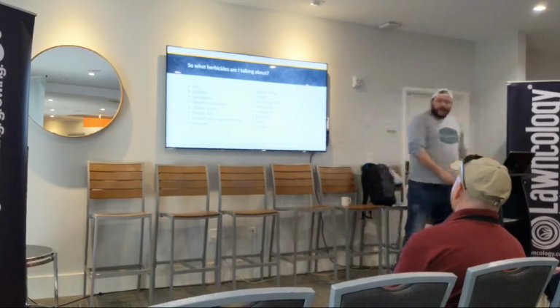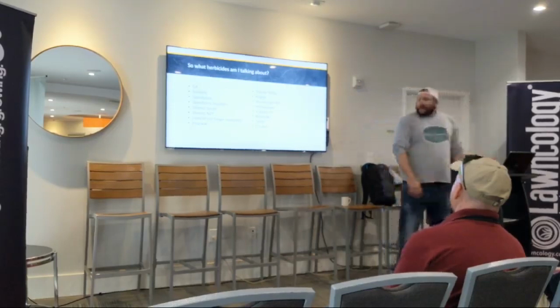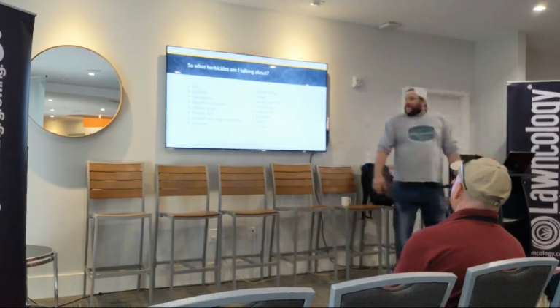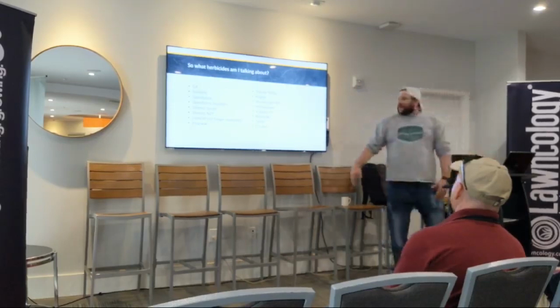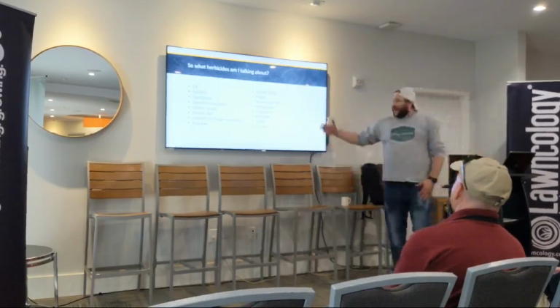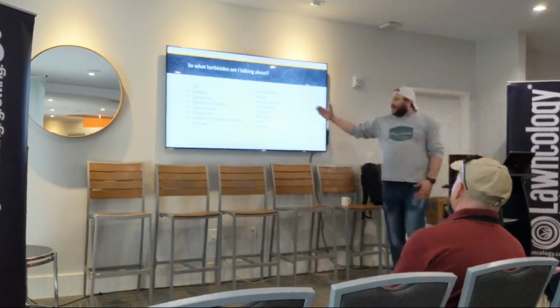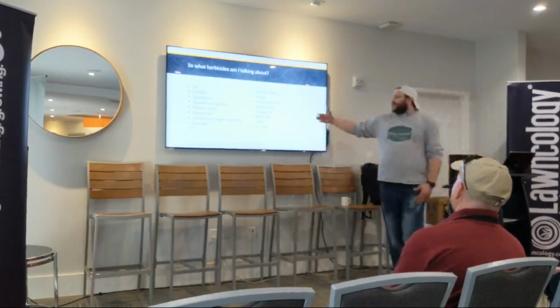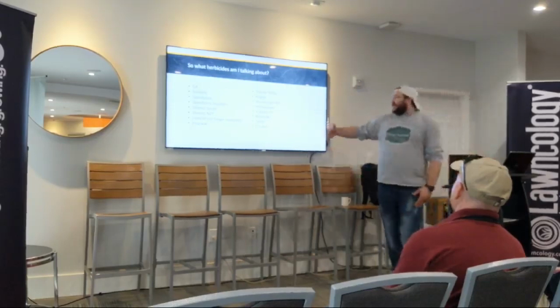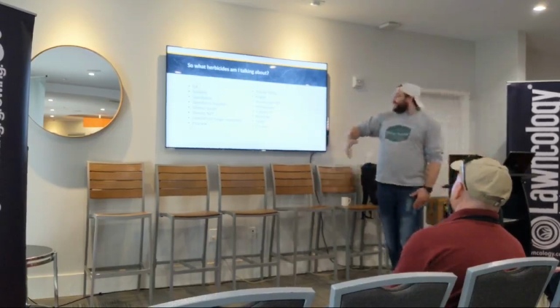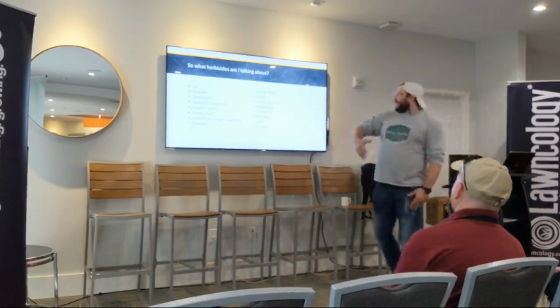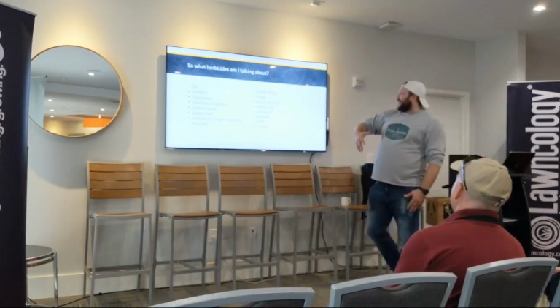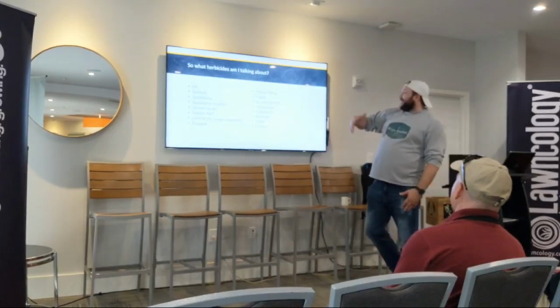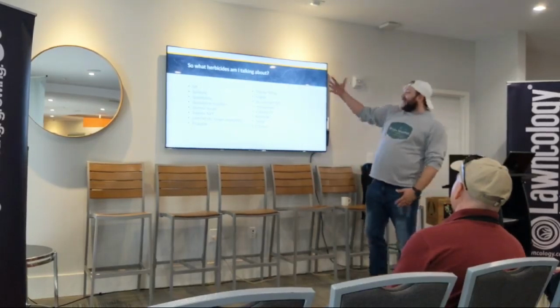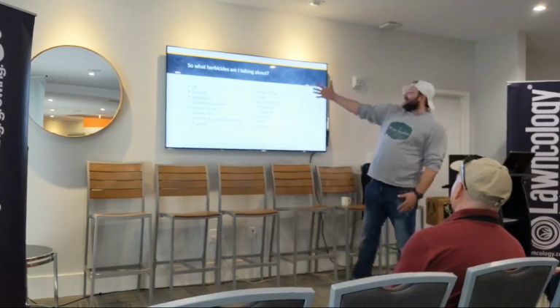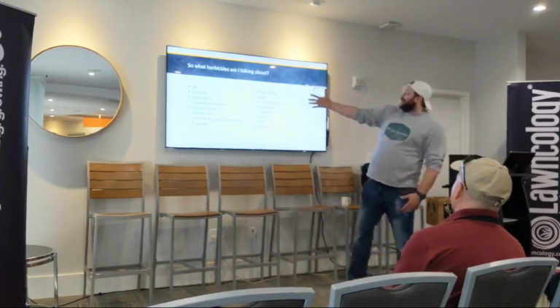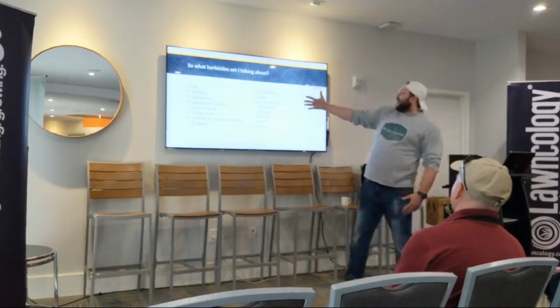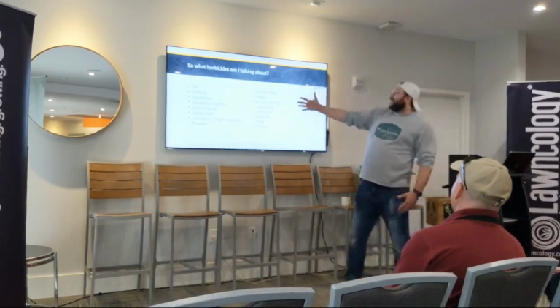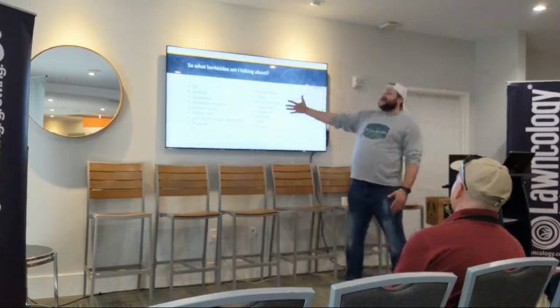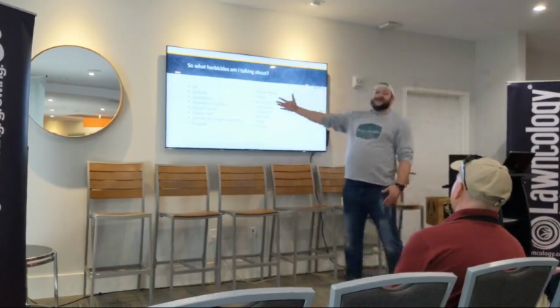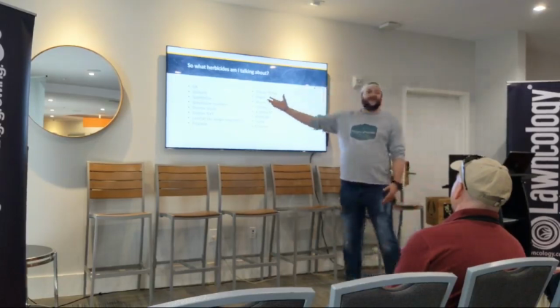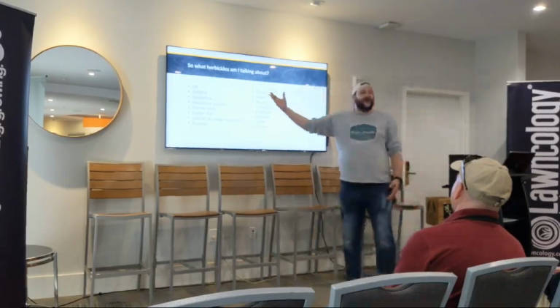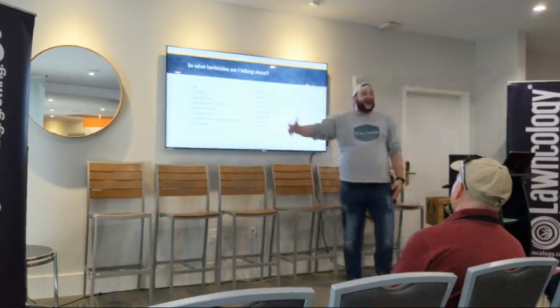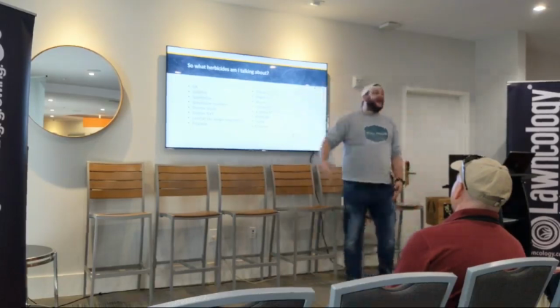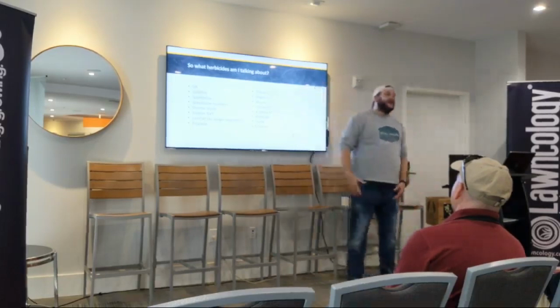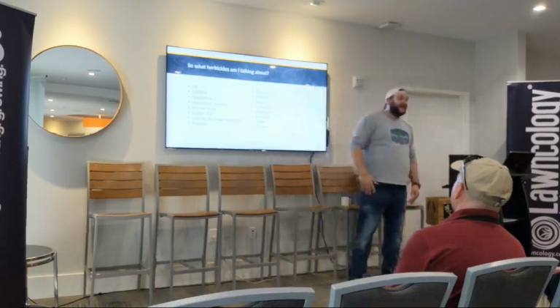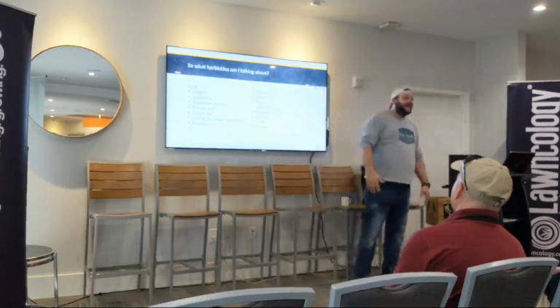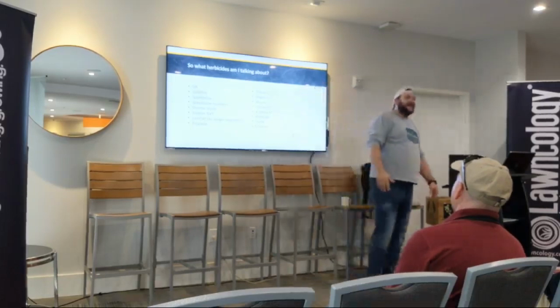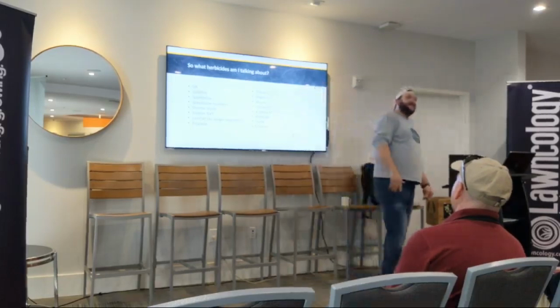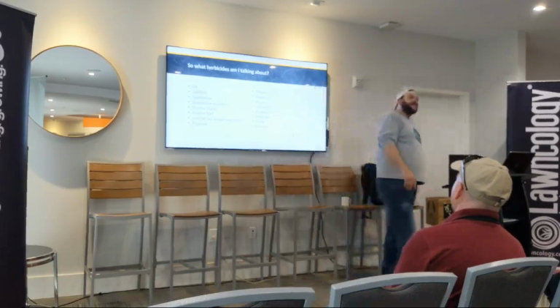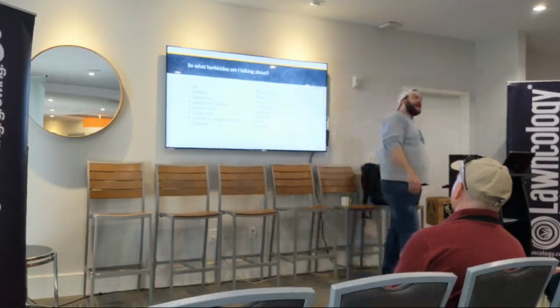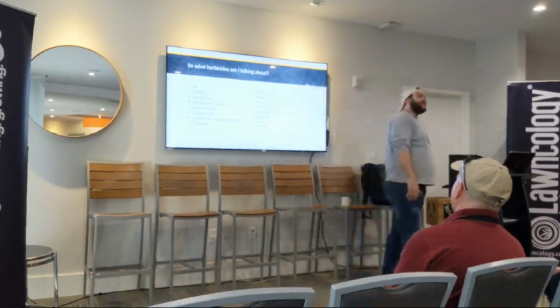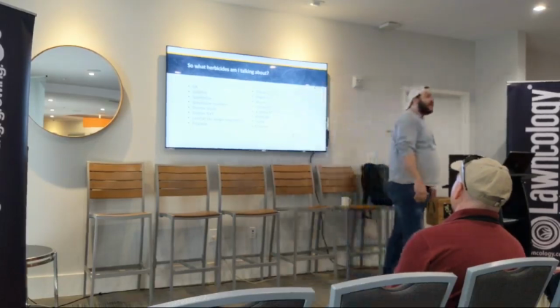But the problem is that a lot of these products are still on patent, and they cost a lot of money.